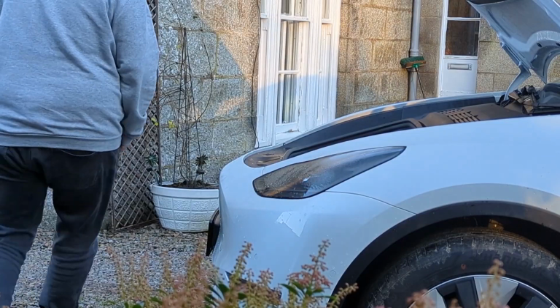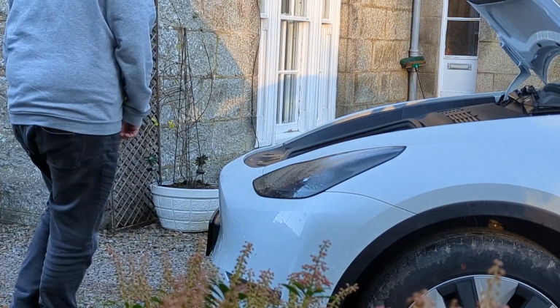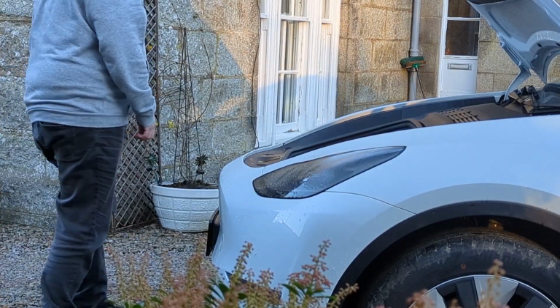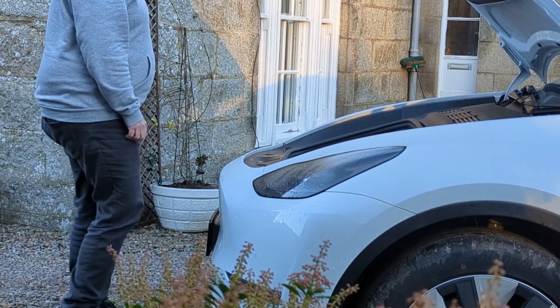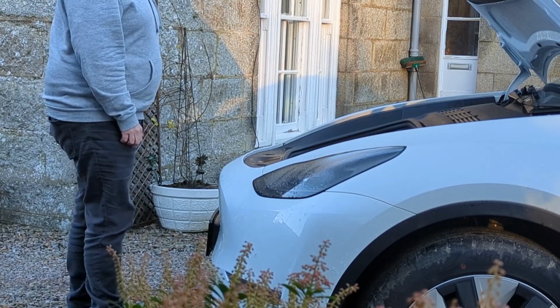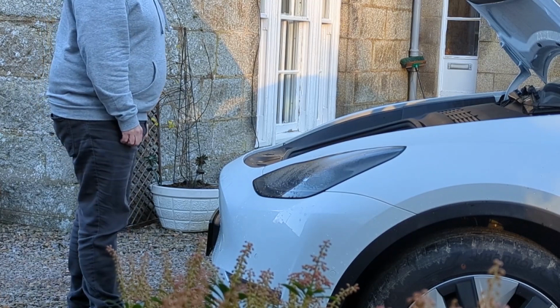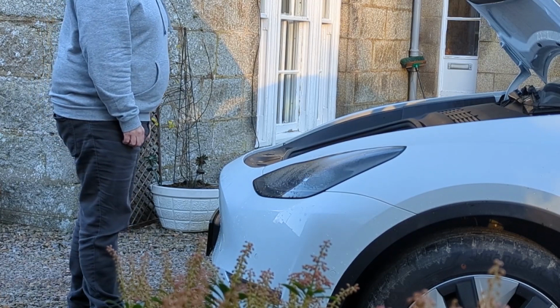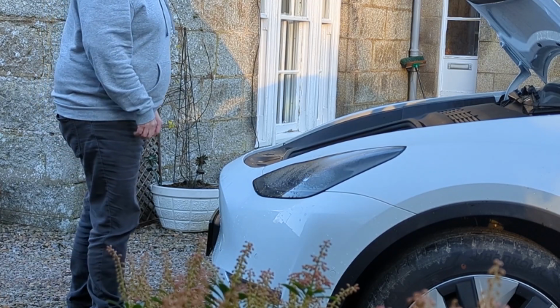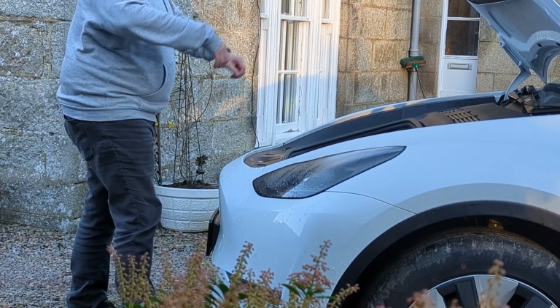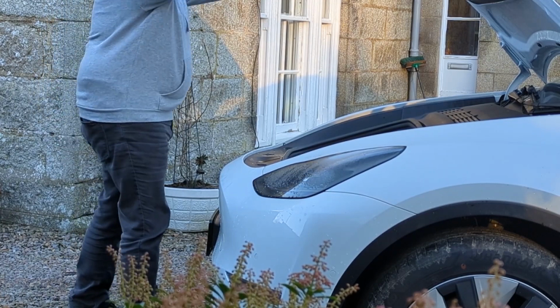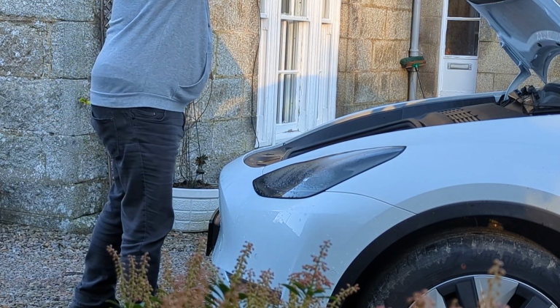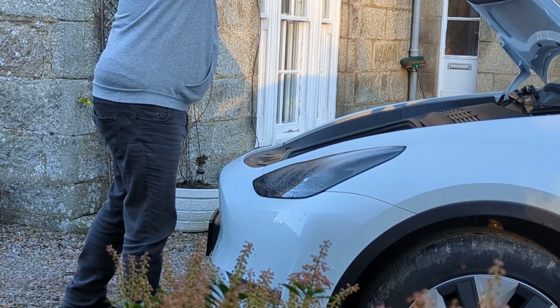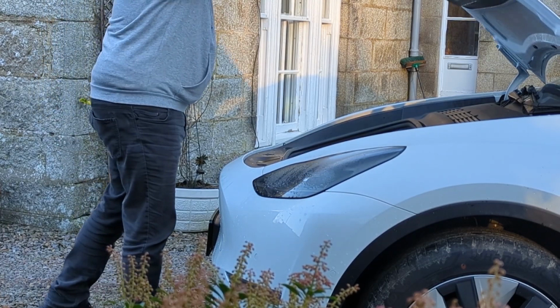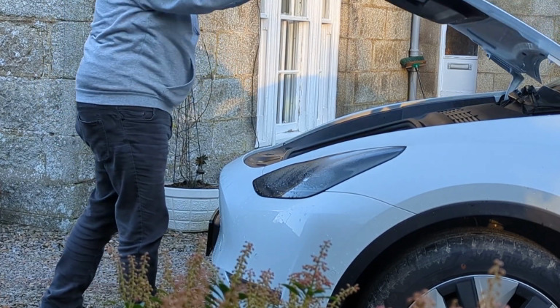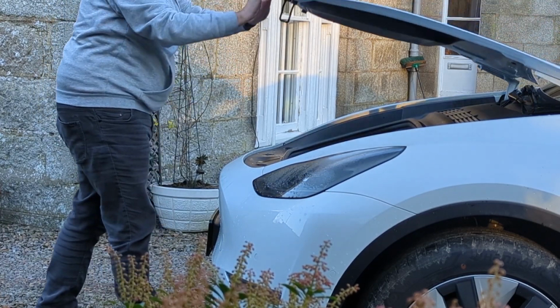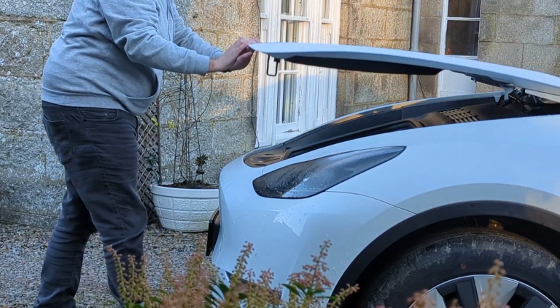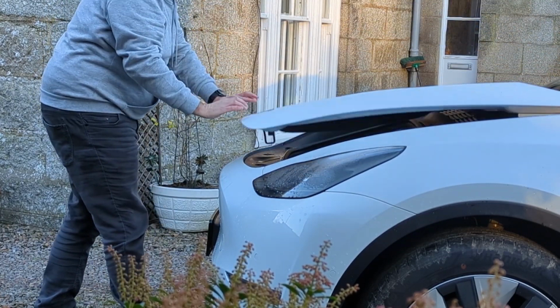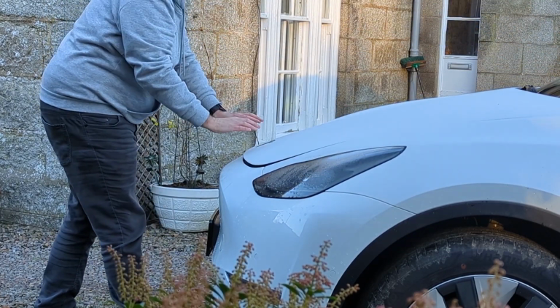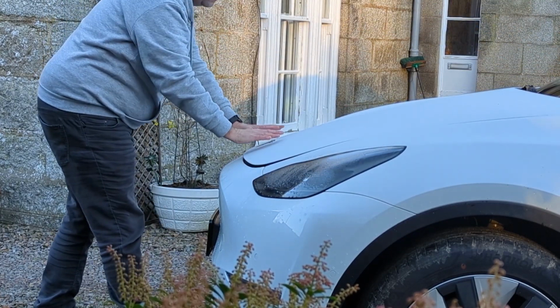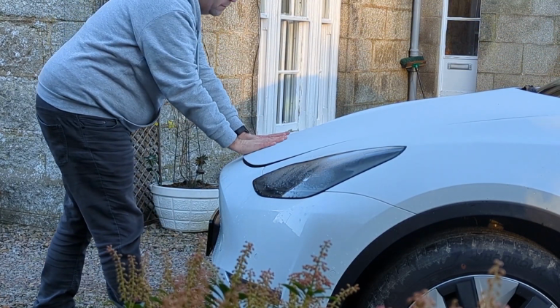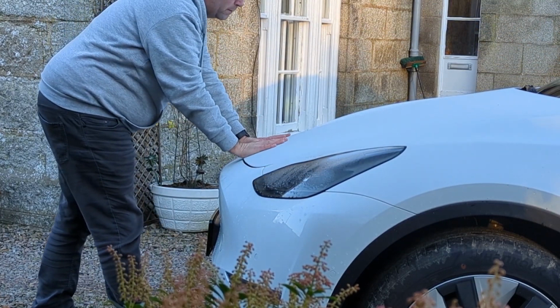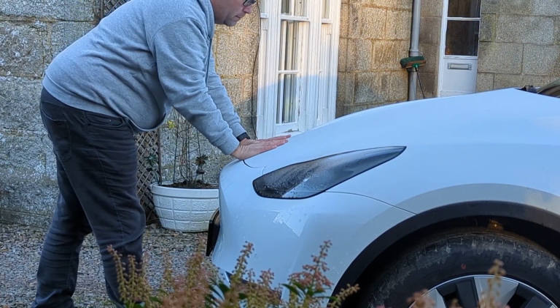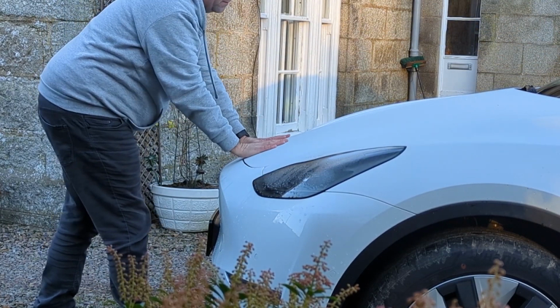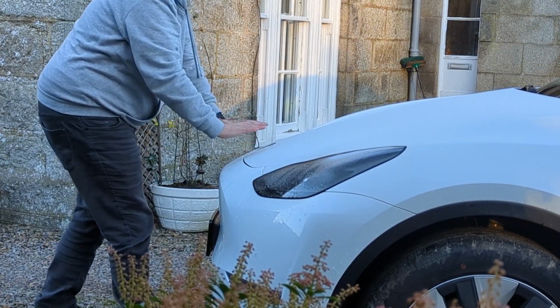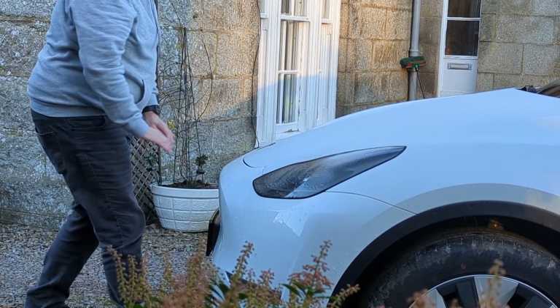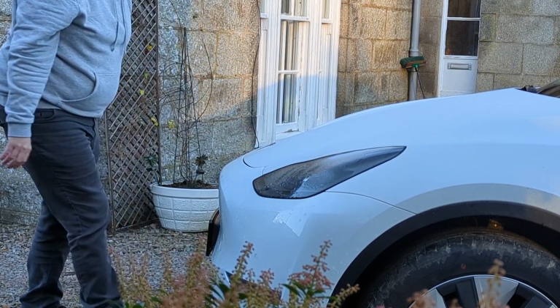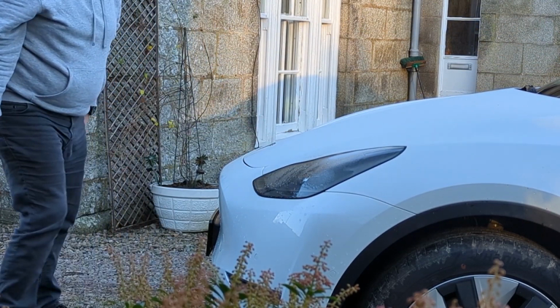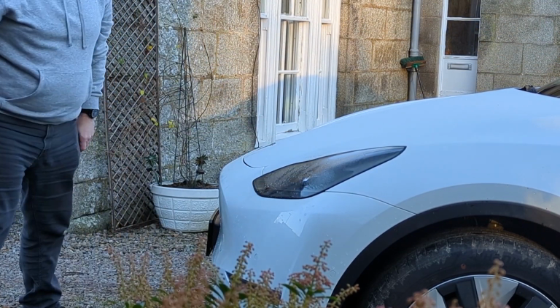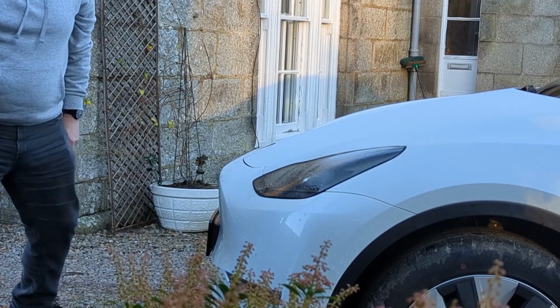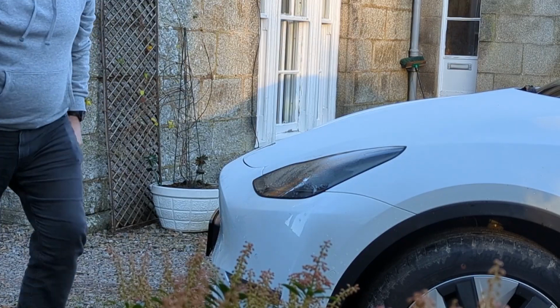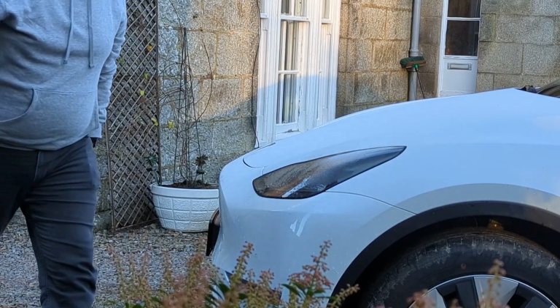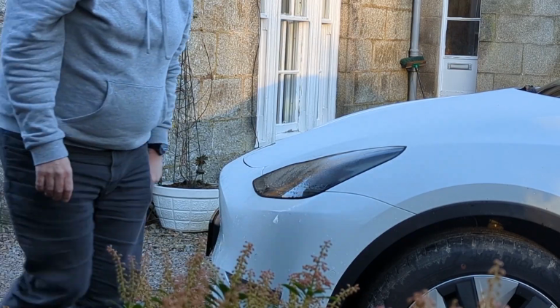The frunk isn't powered, so to close it push it down with your hands — one hand either side of the Tesla logo — and give it a gentle push.